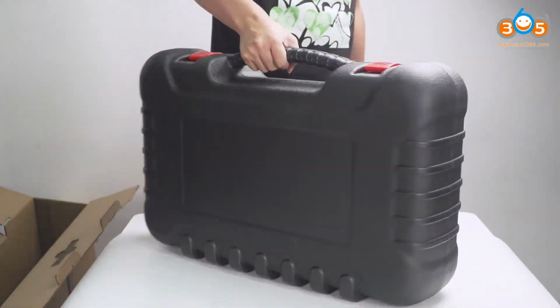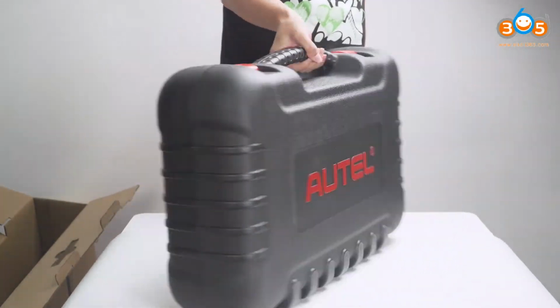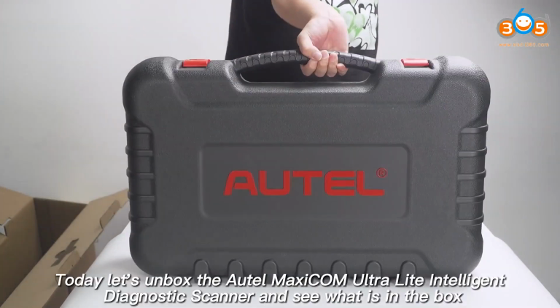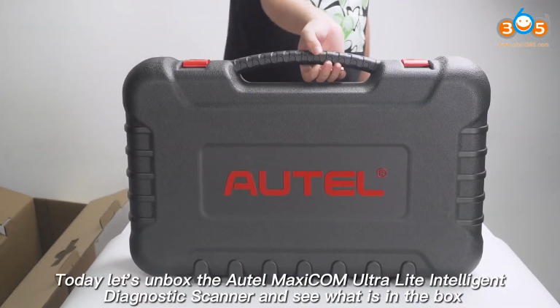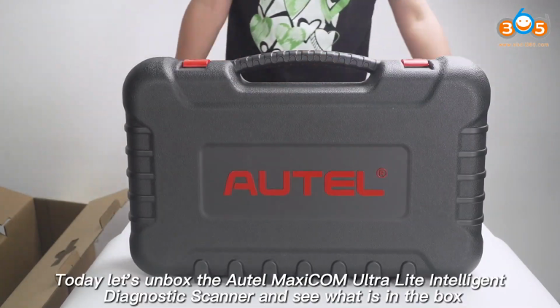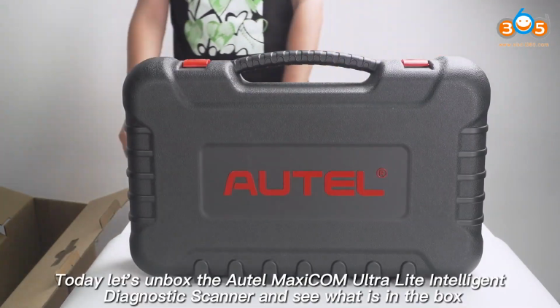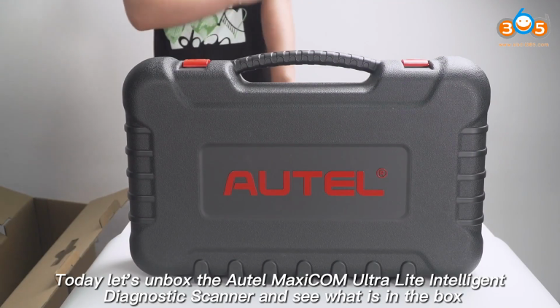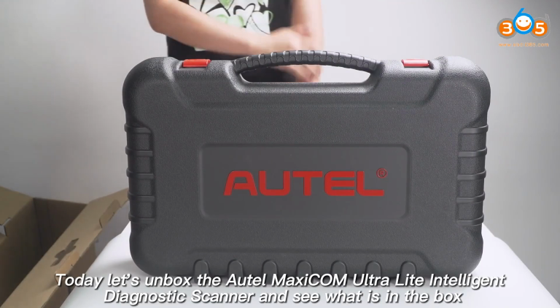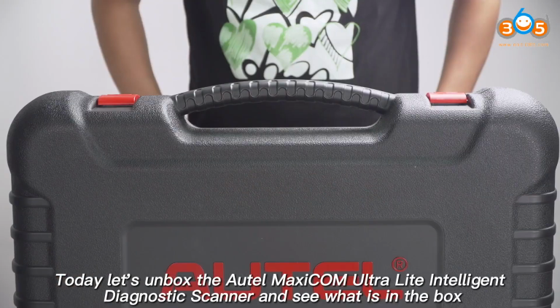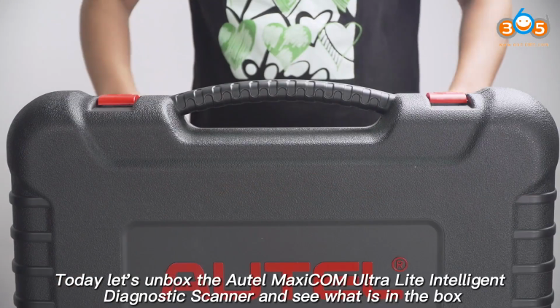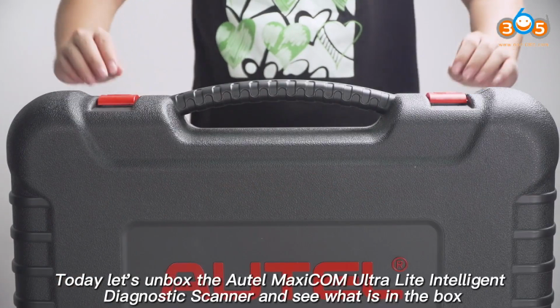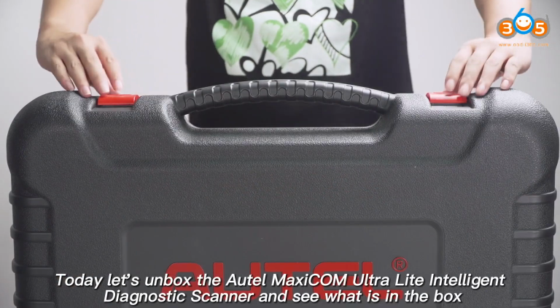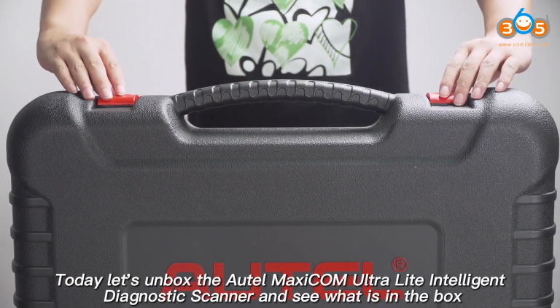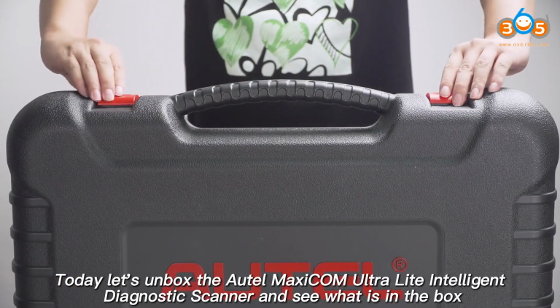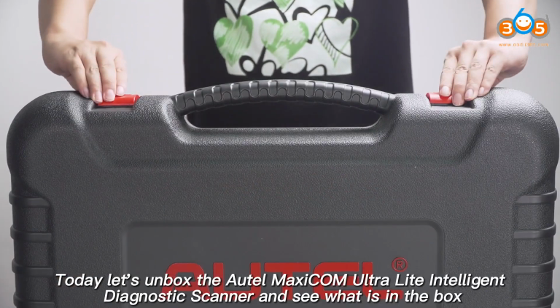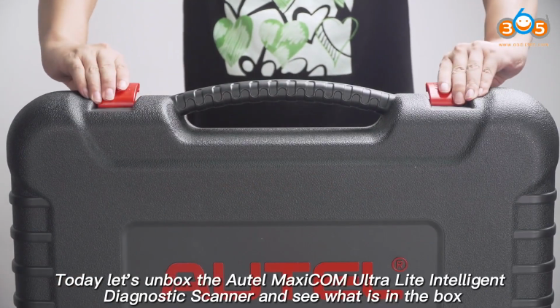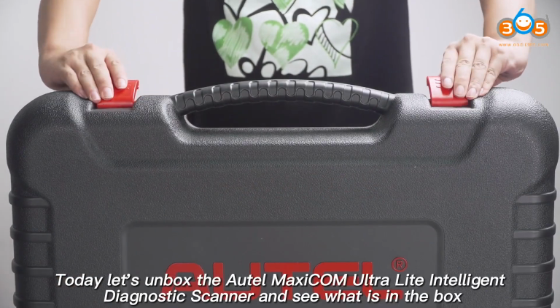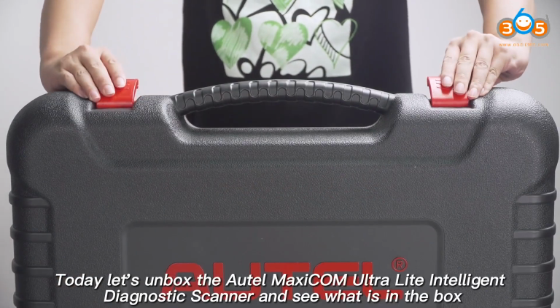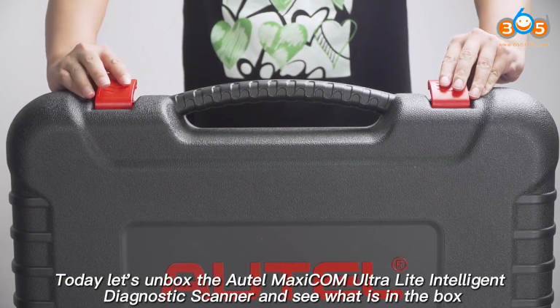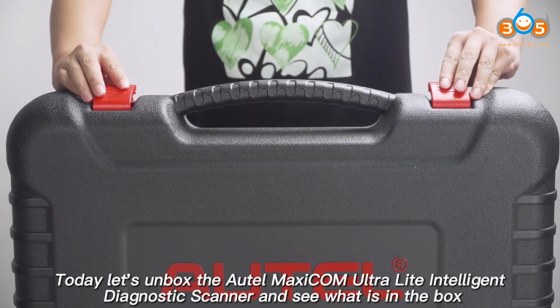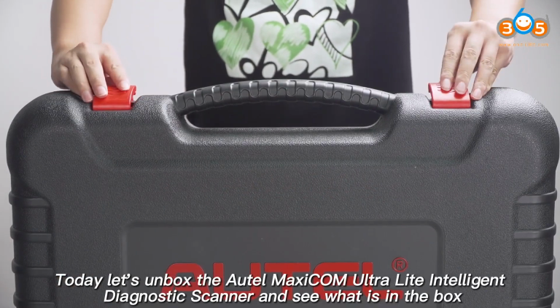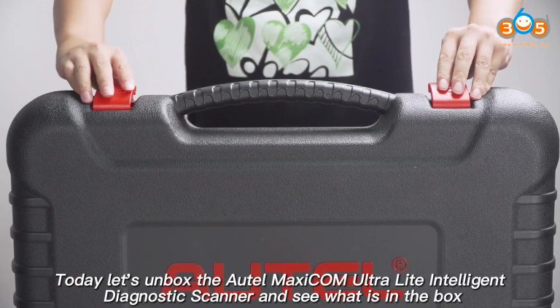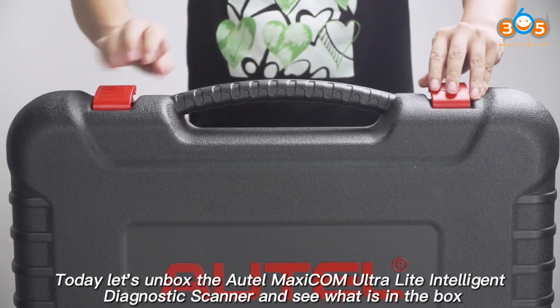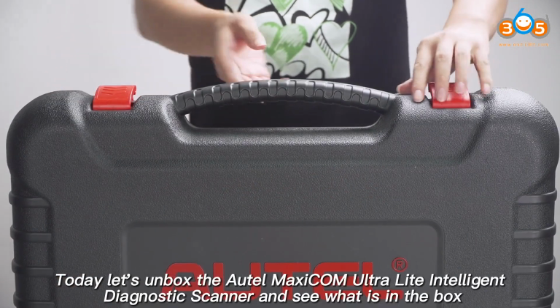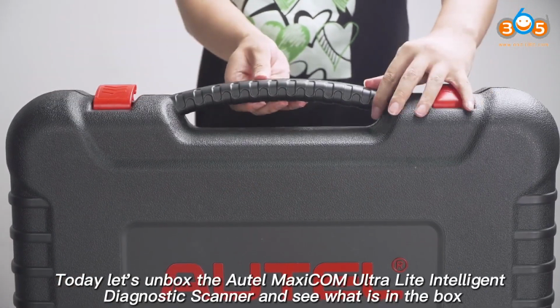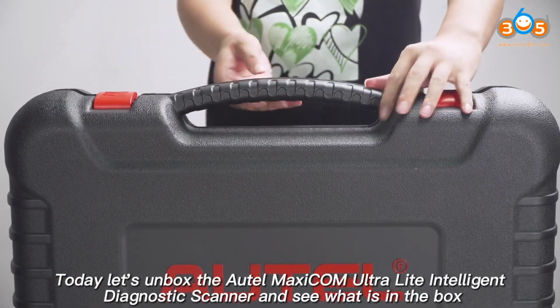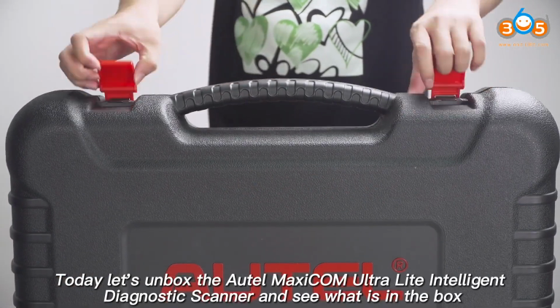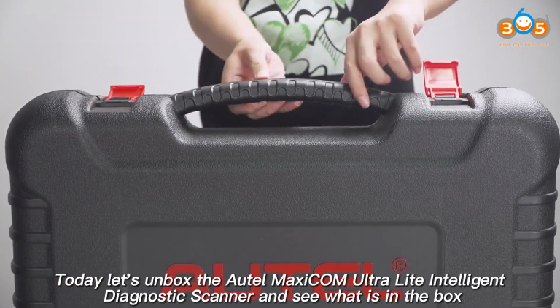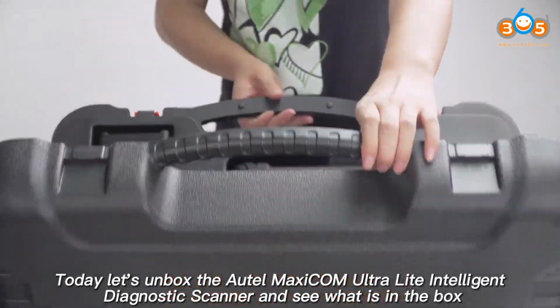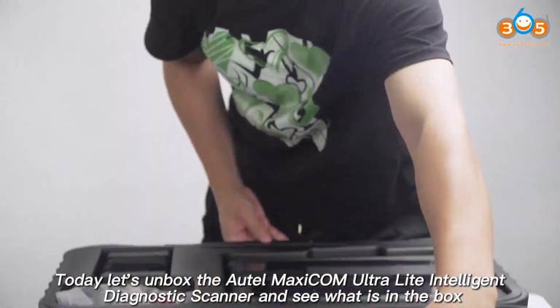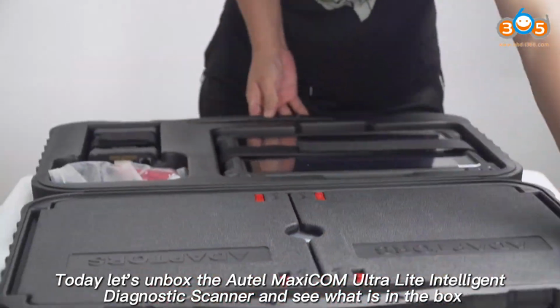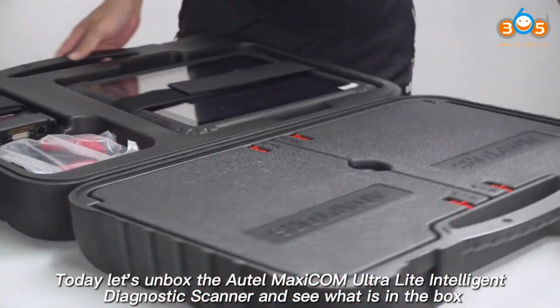Today let's unbox the AutoMaxicum Ultralight Intelligent Diagnostic Scanner and see what is in the box.